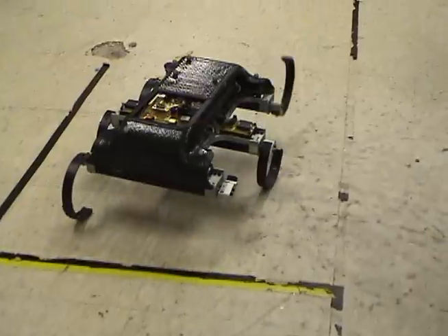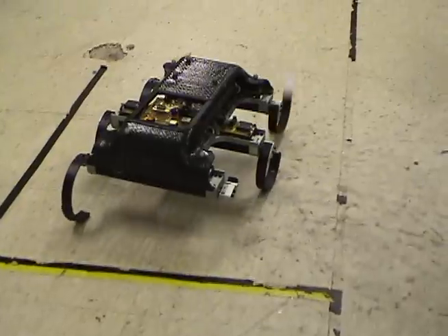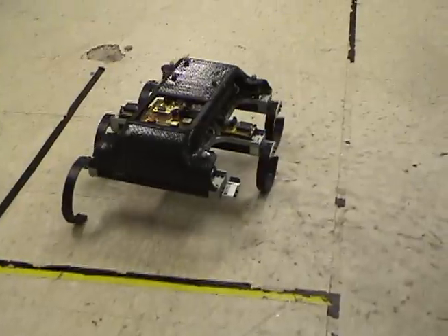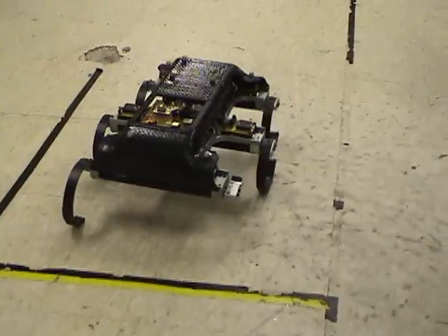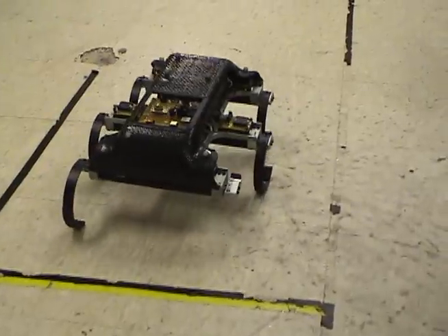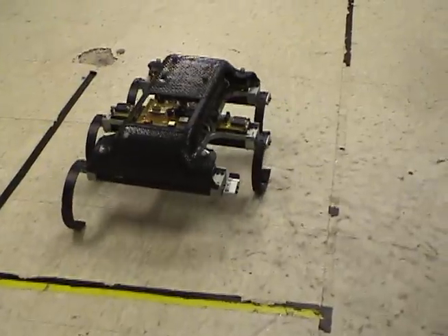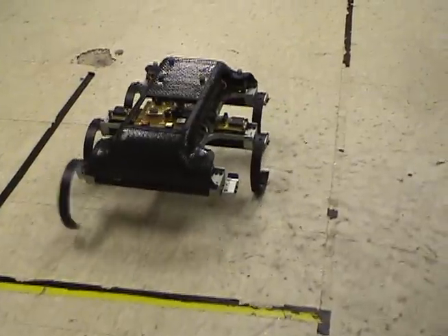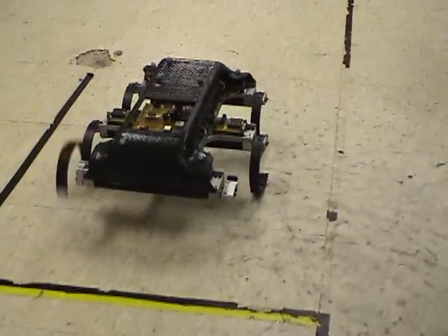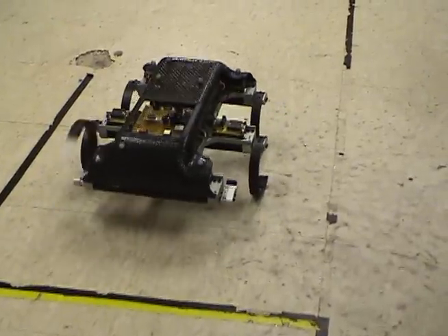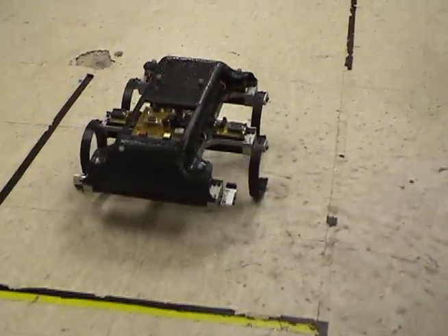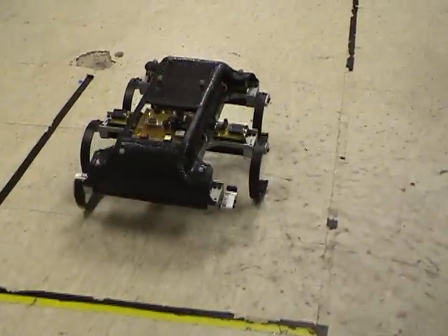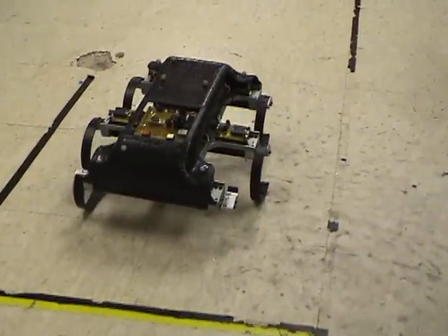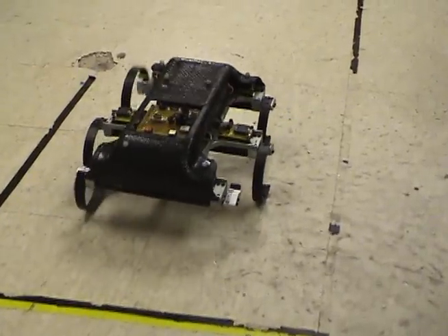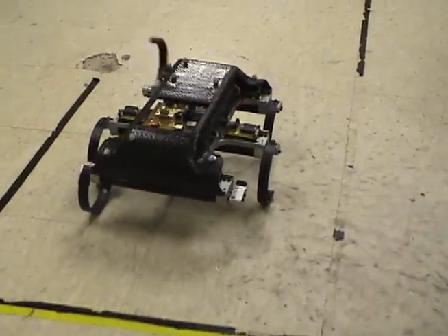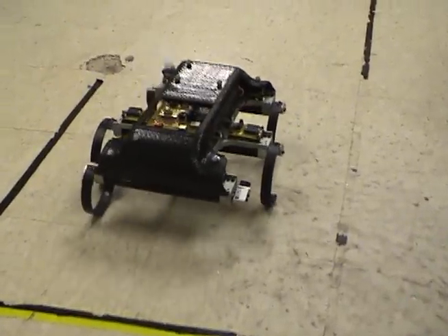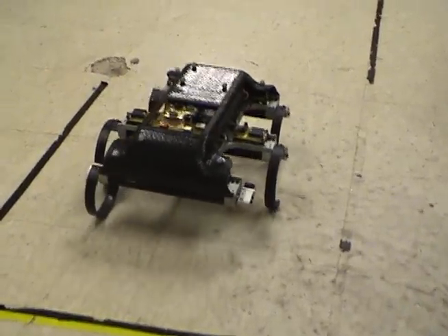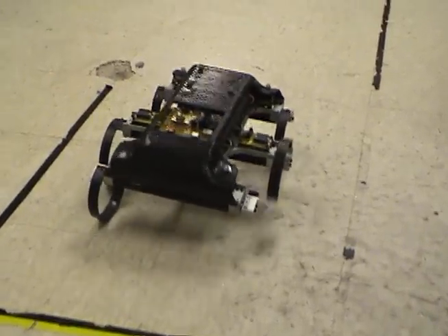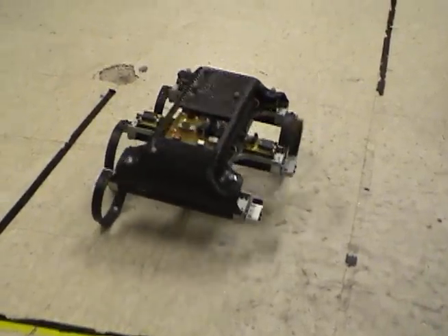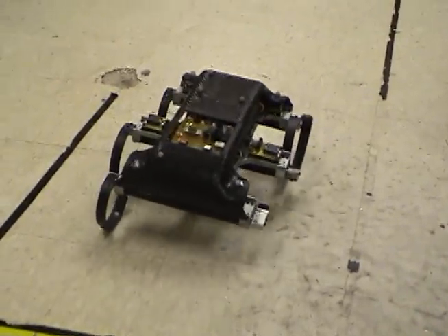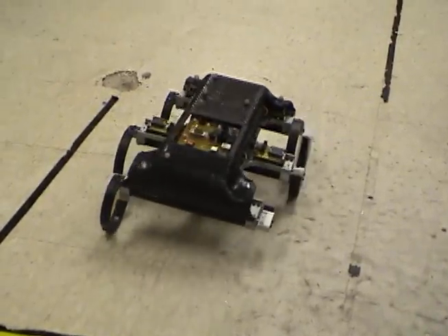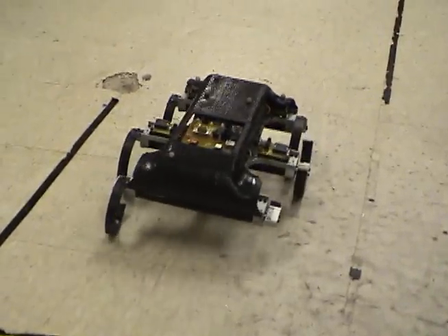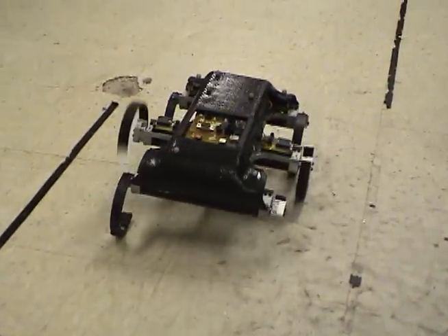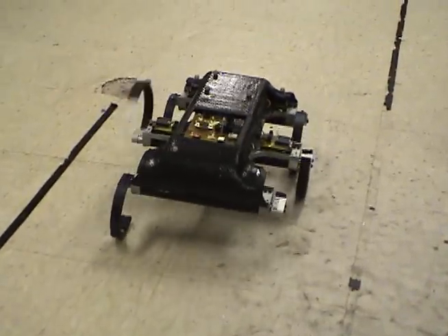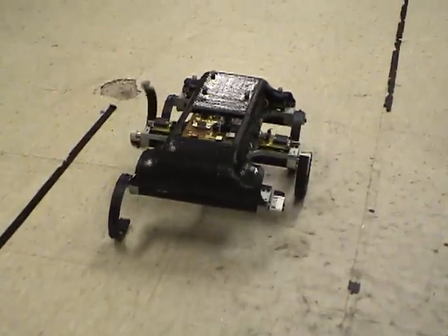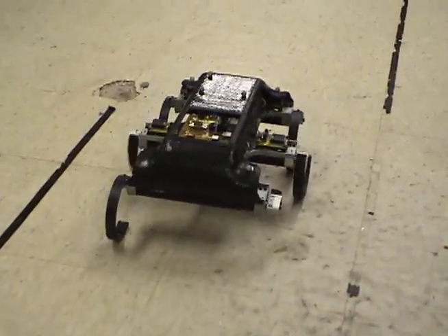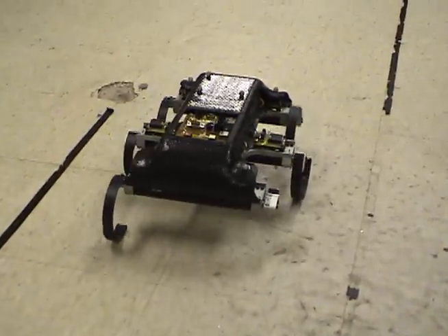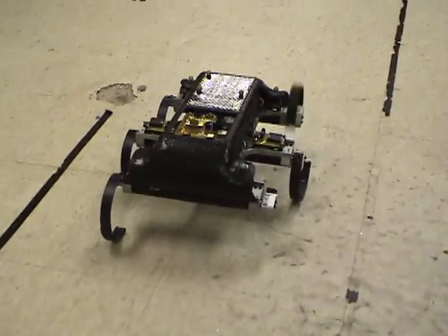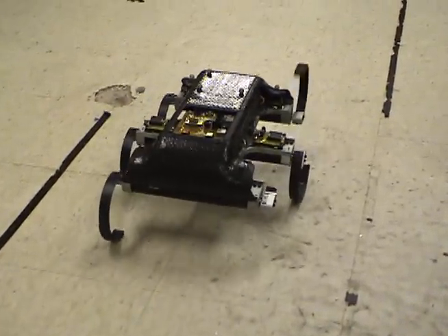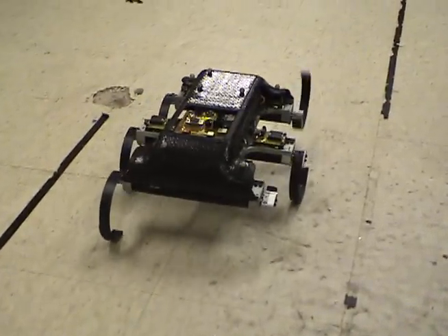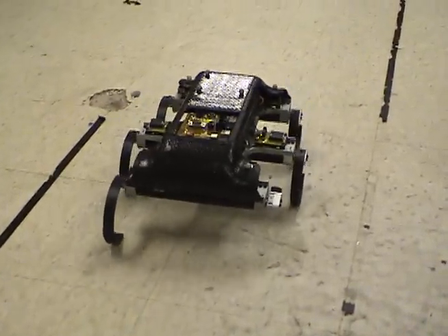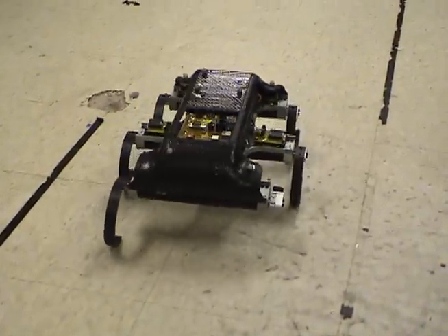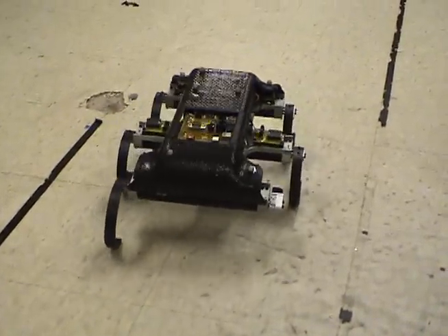Here is the five-legged gait again, and you can see that the robot avoids the undesirable ground contacts.